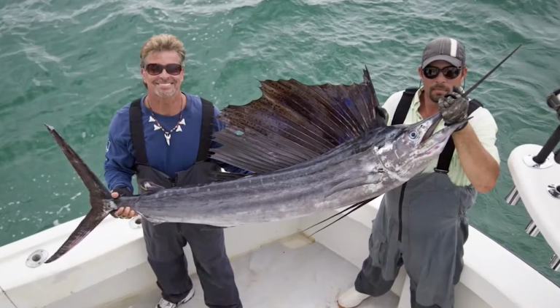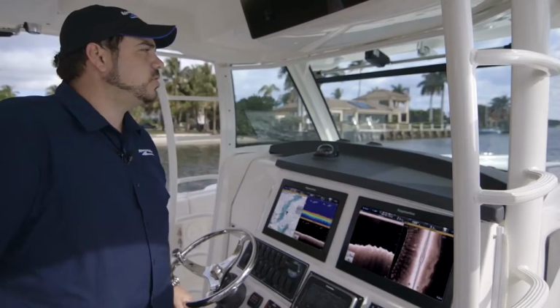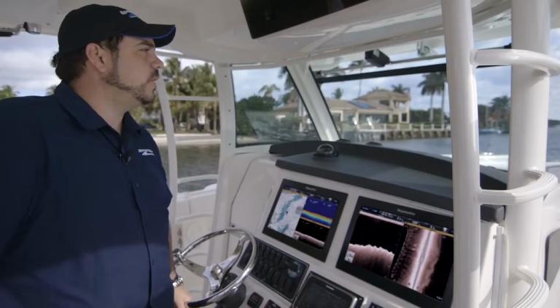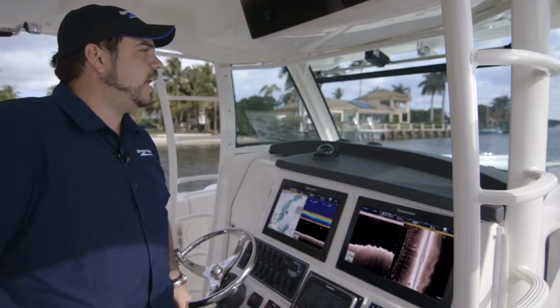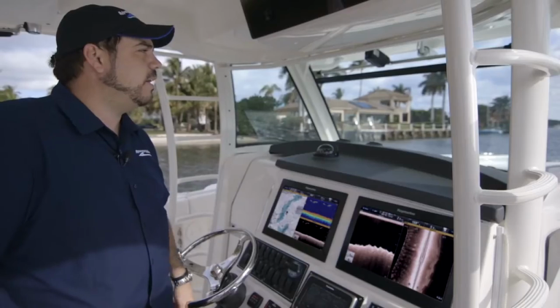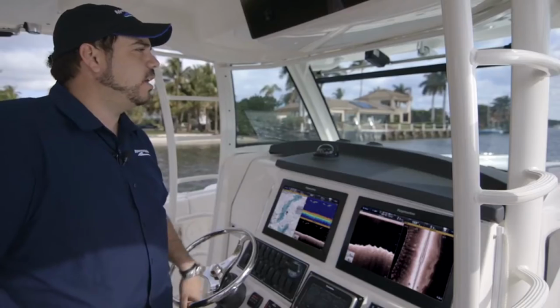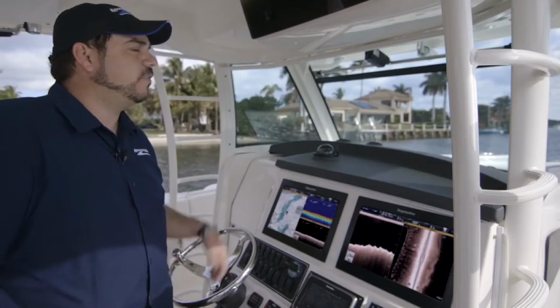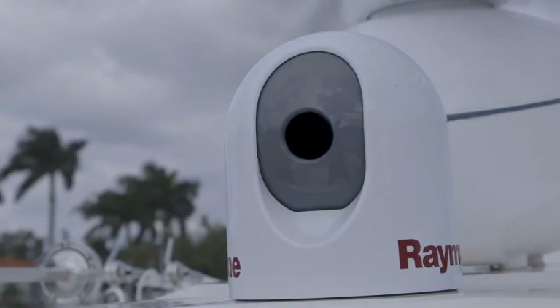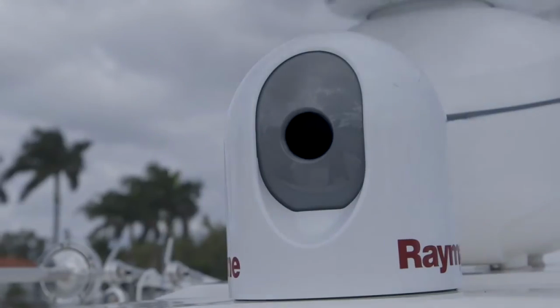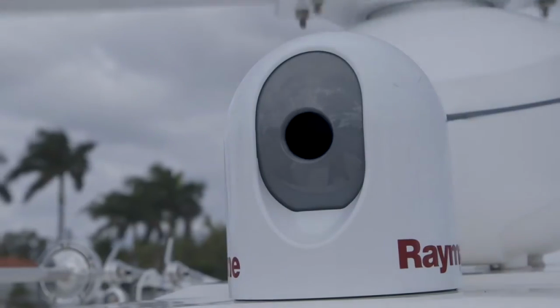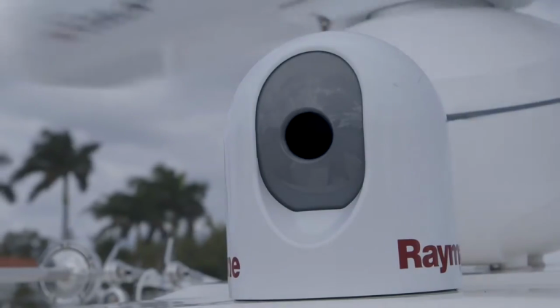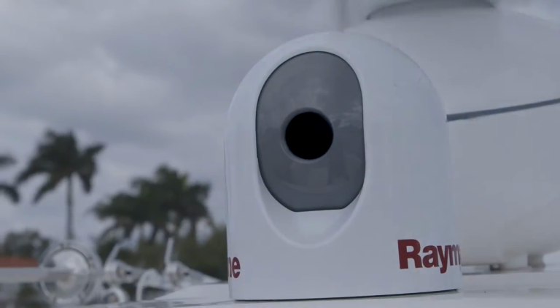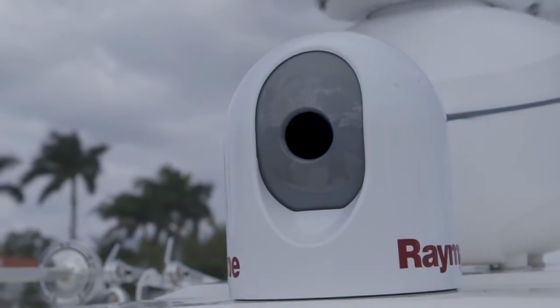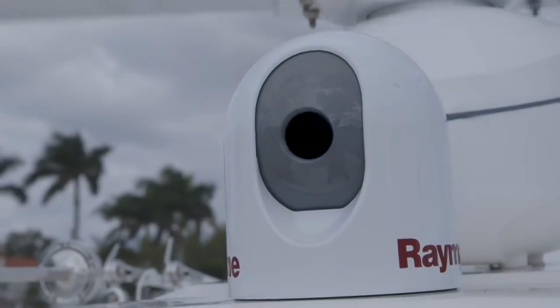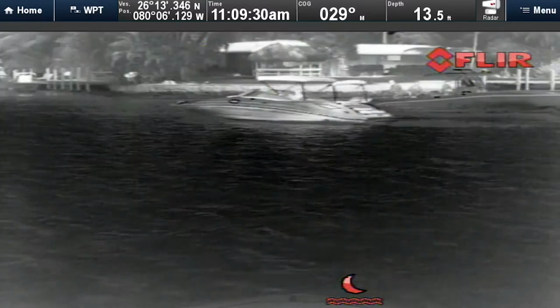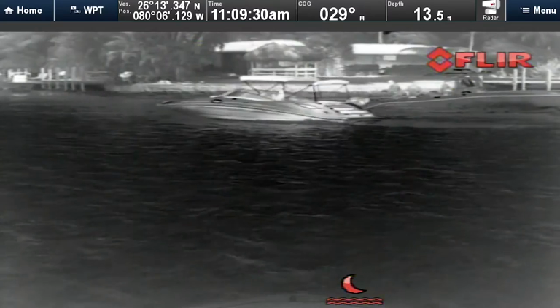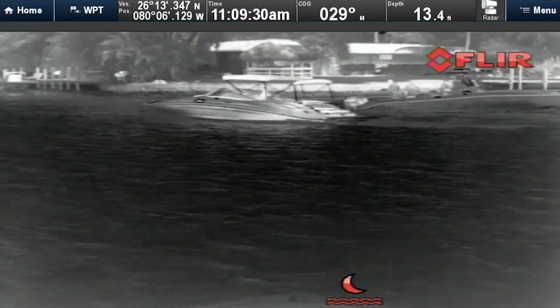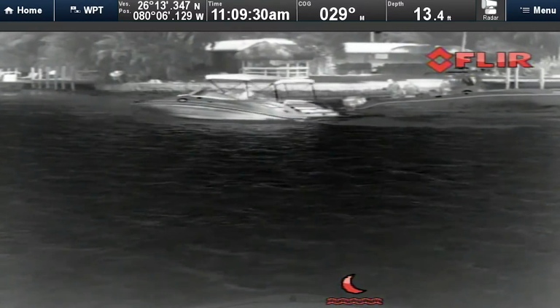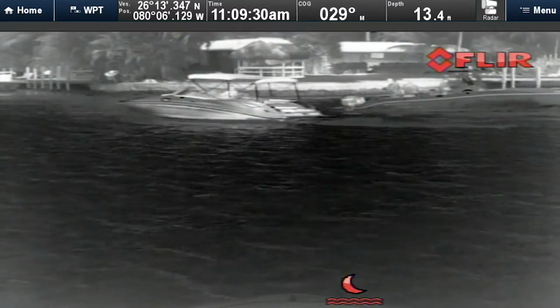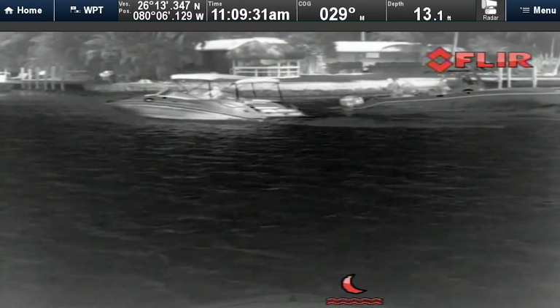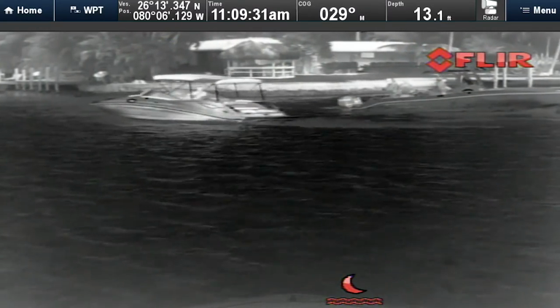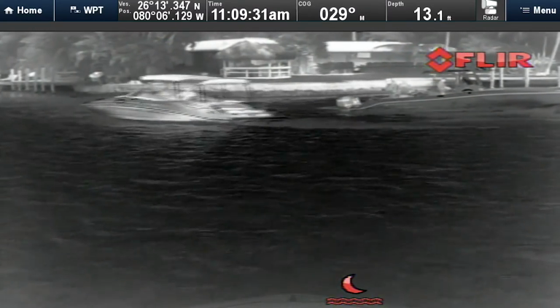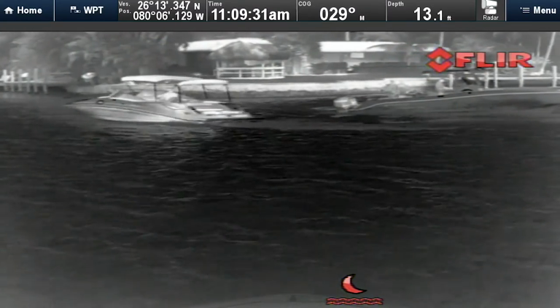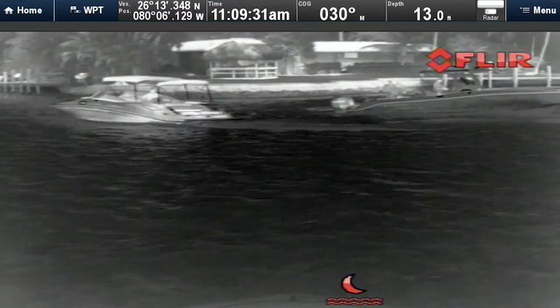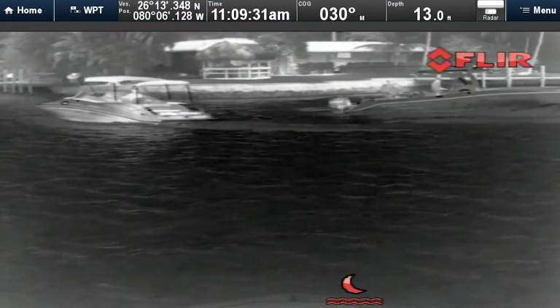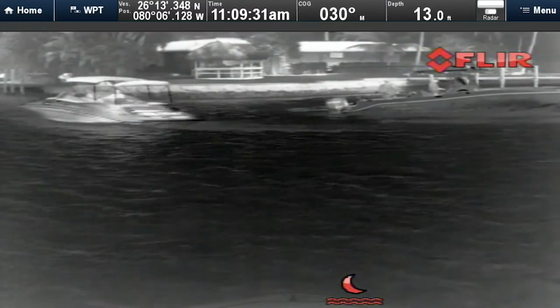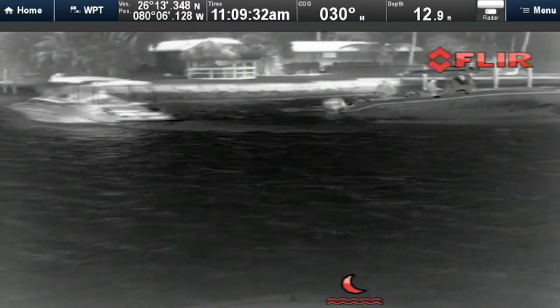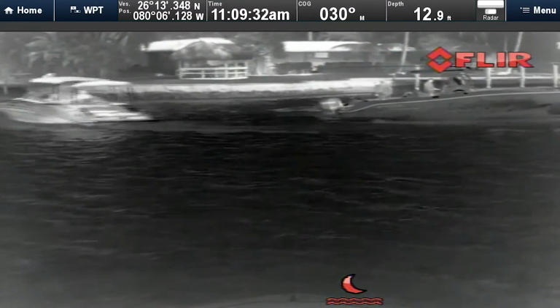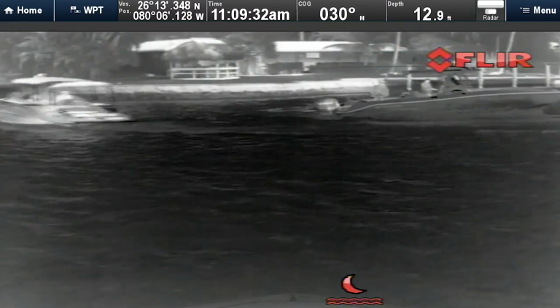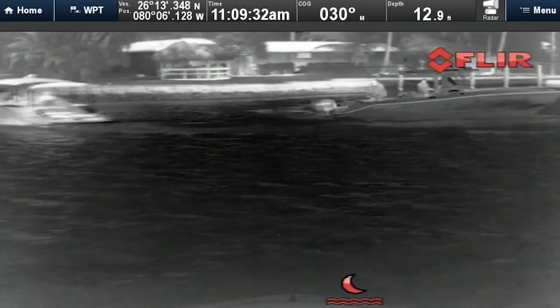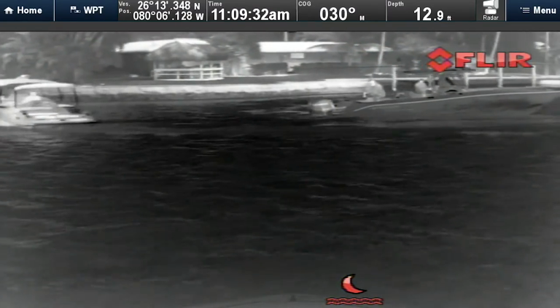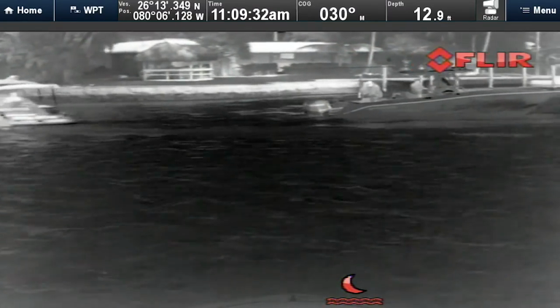We also have a FLIR camera that helps you see at night and in bad weather. It's a great safety option.